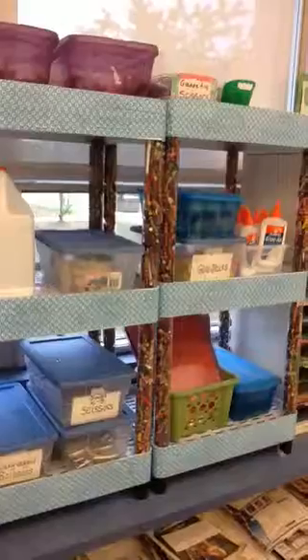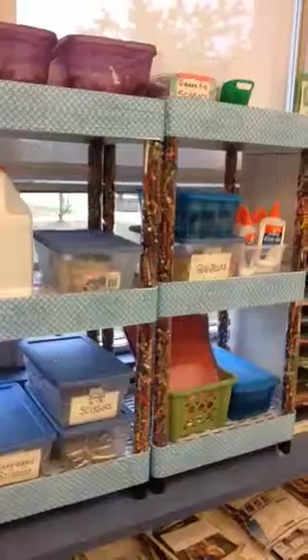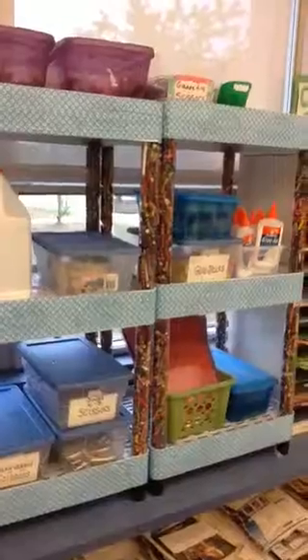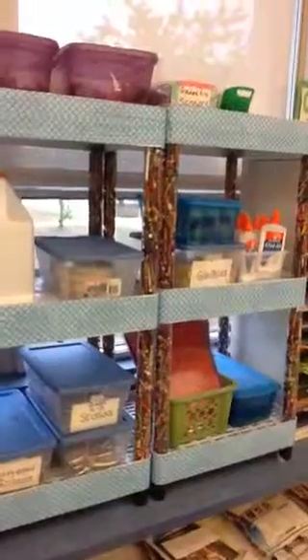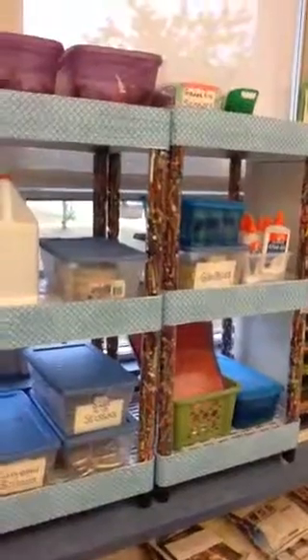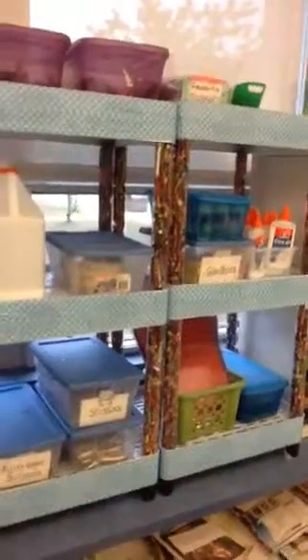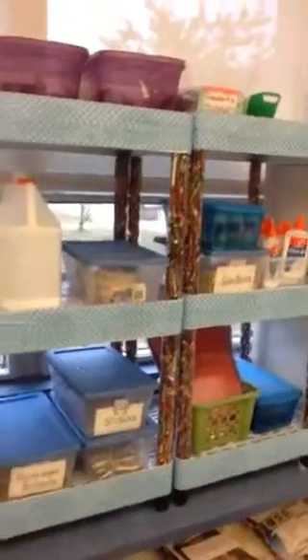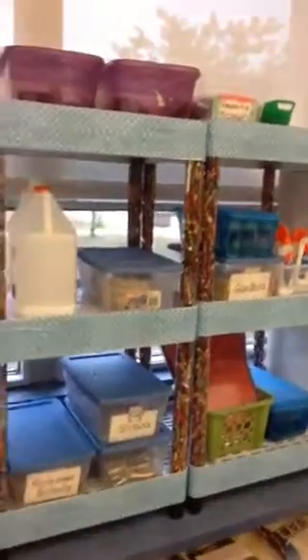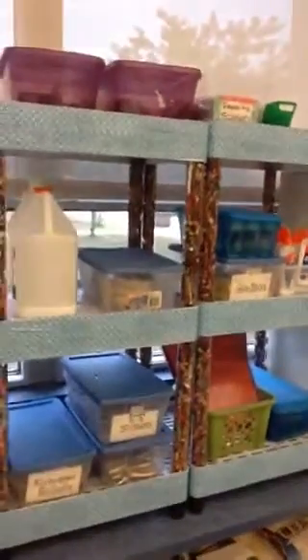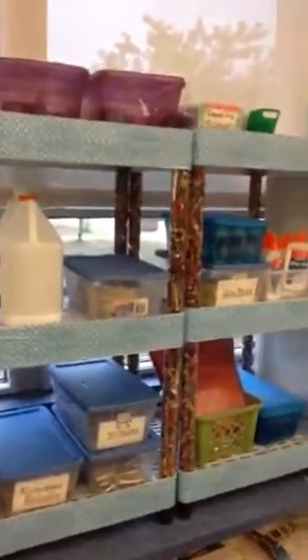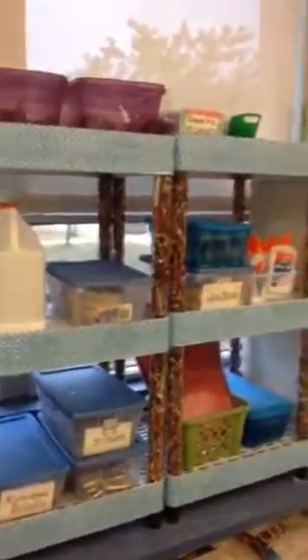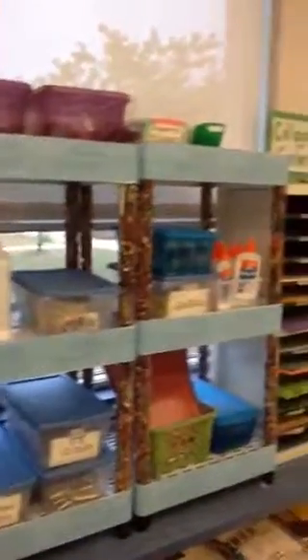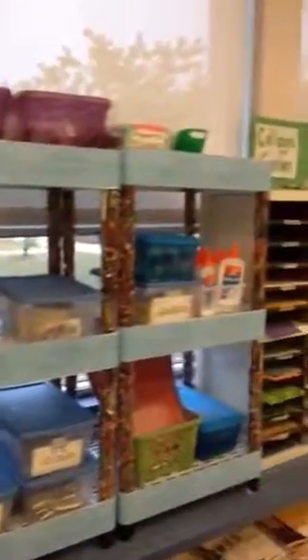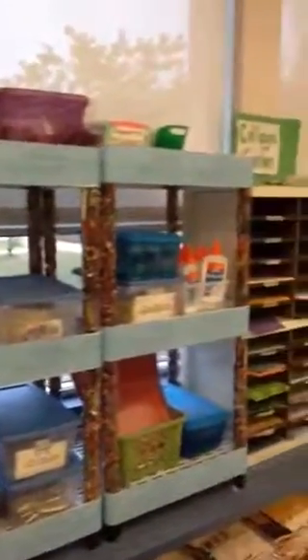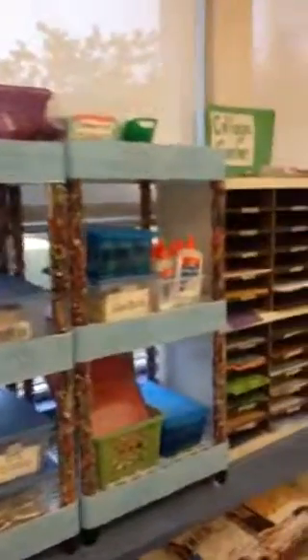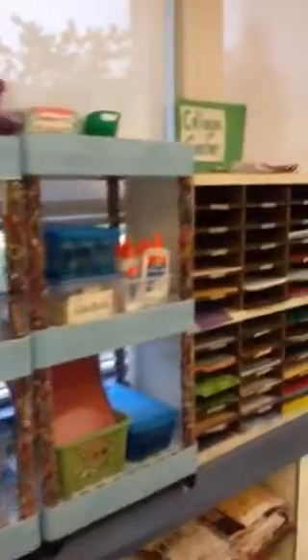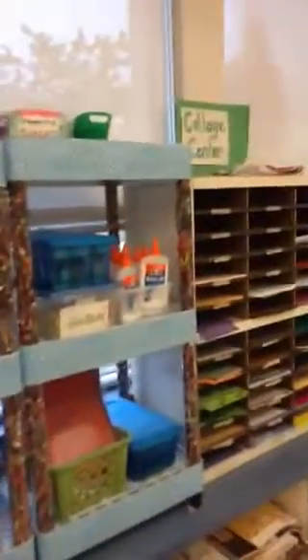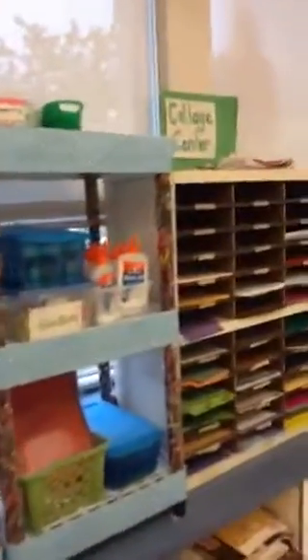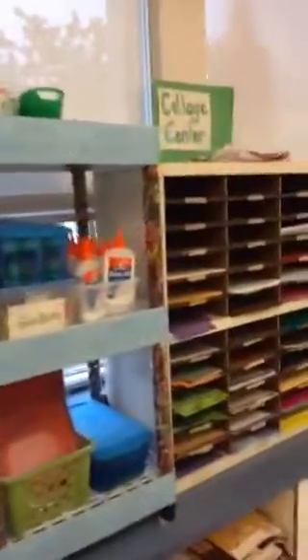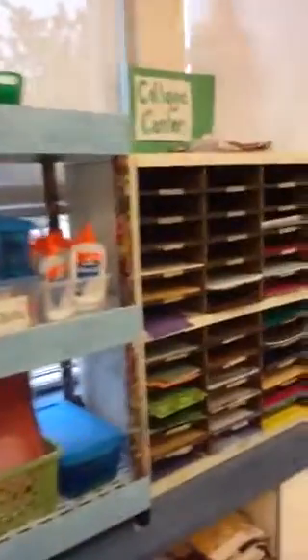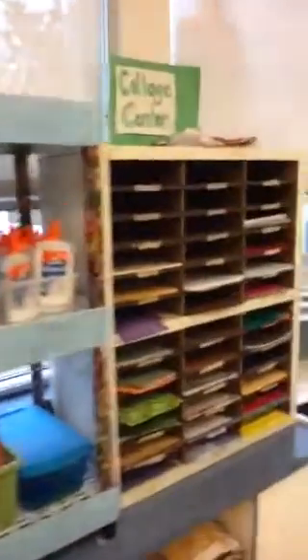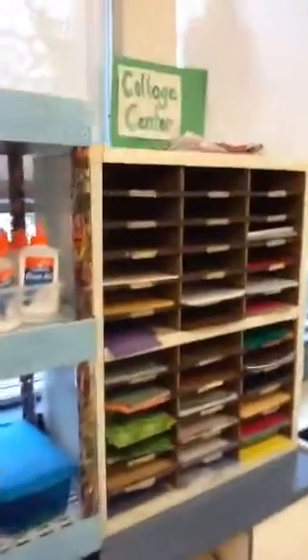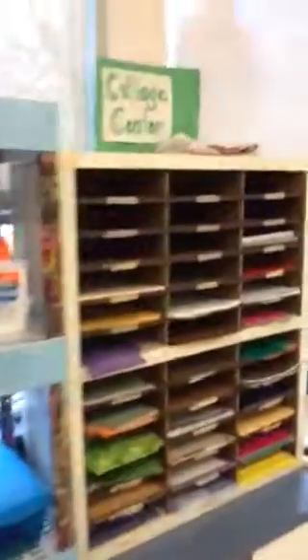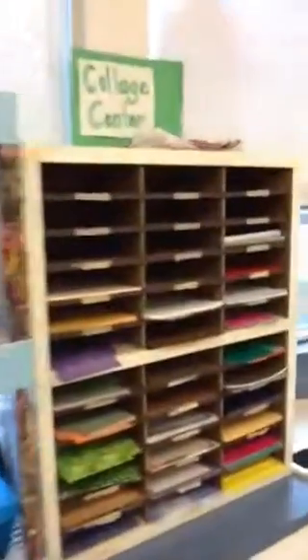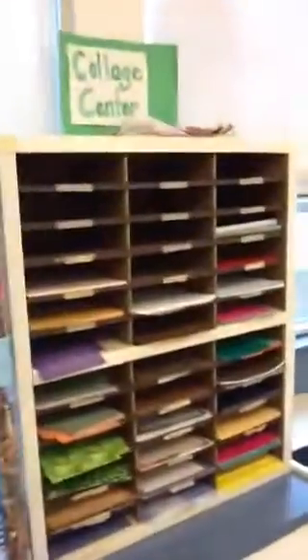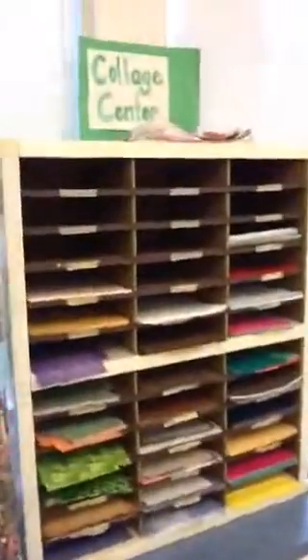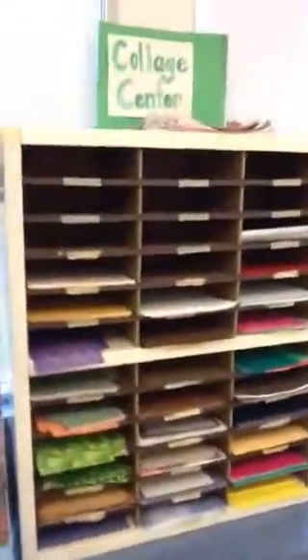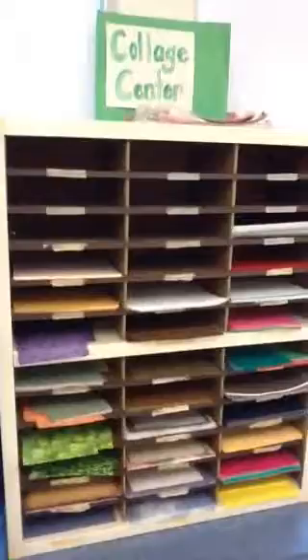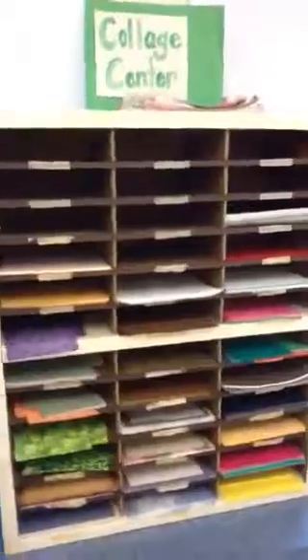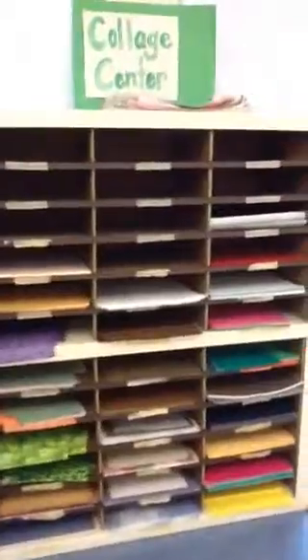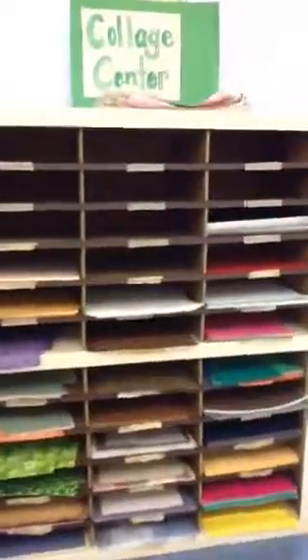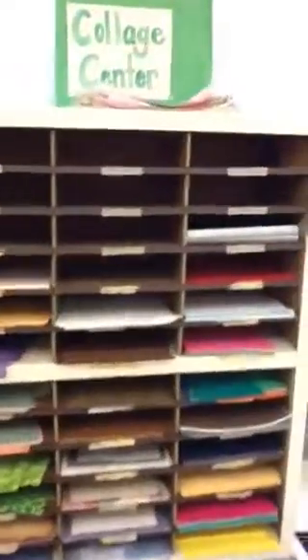Hey guys, it's Mrs. Dunn here at the Collage Center. I just wanted to show you a few things.